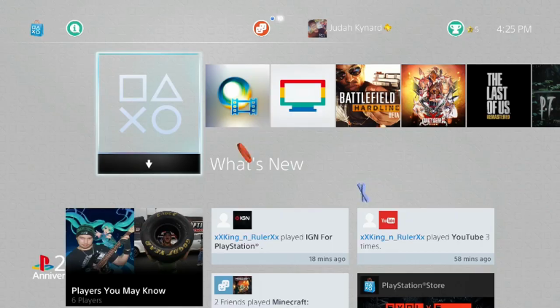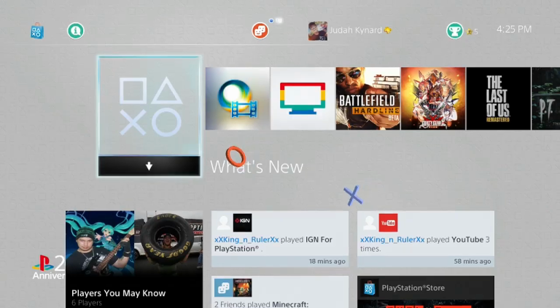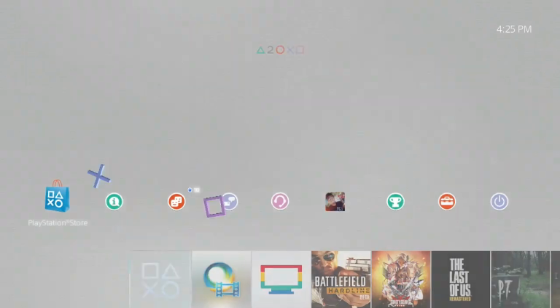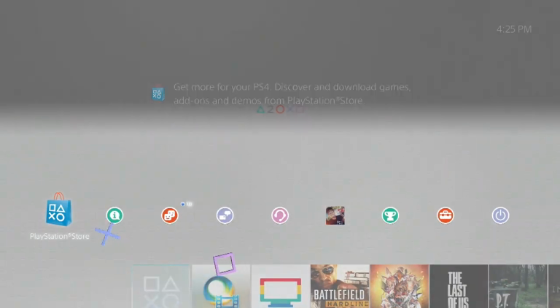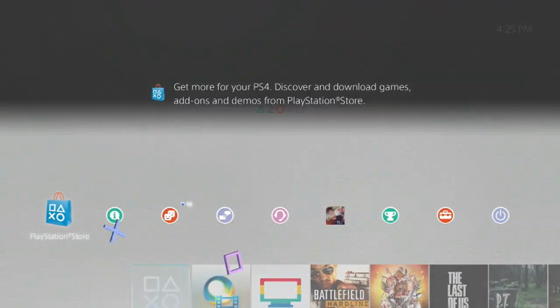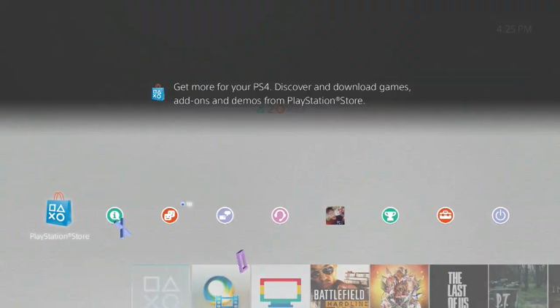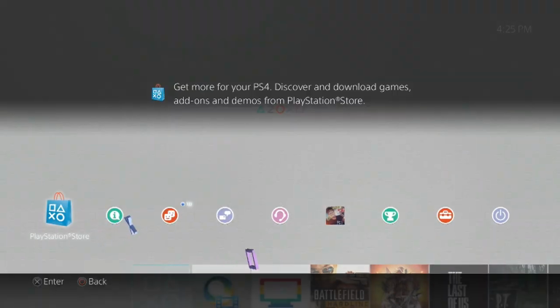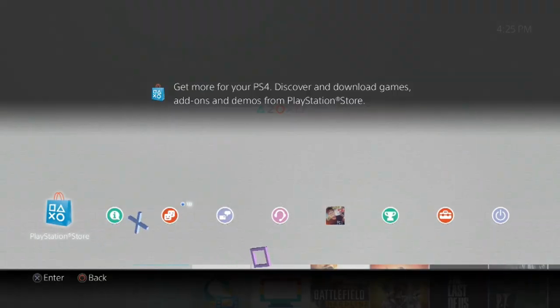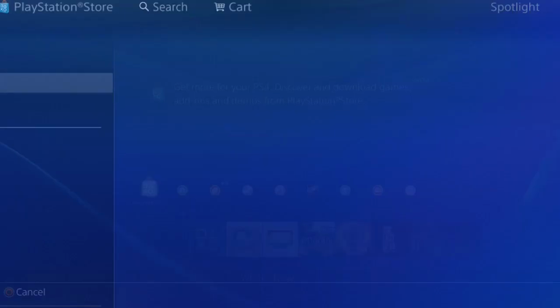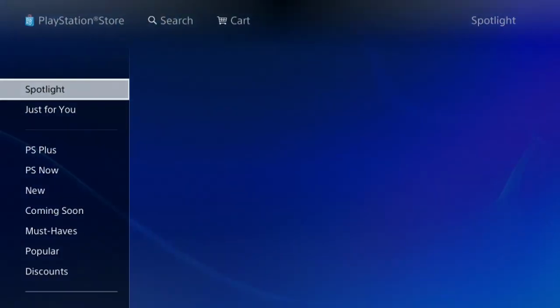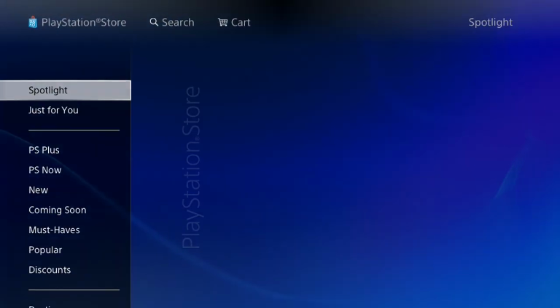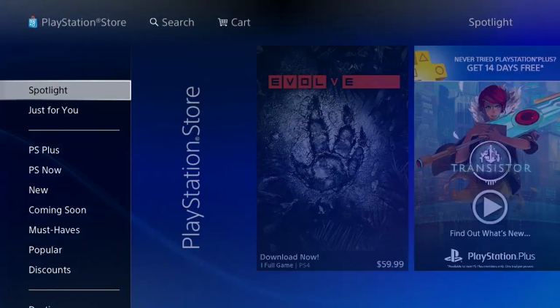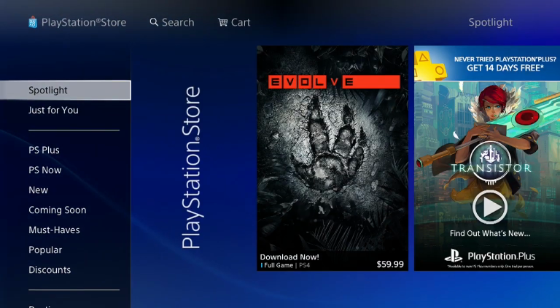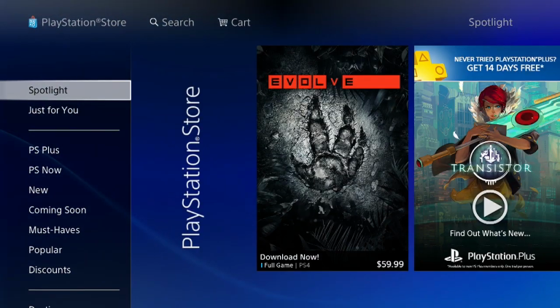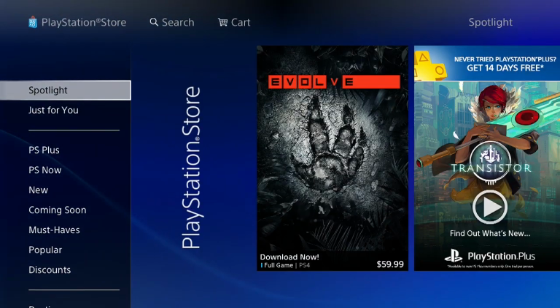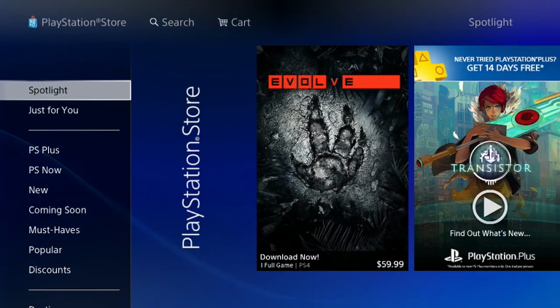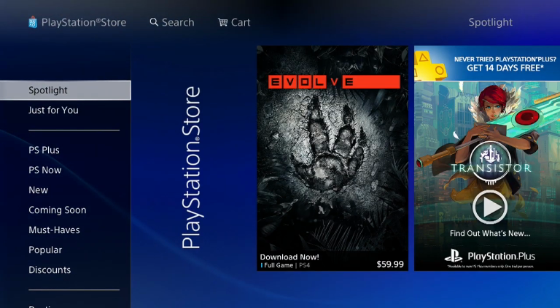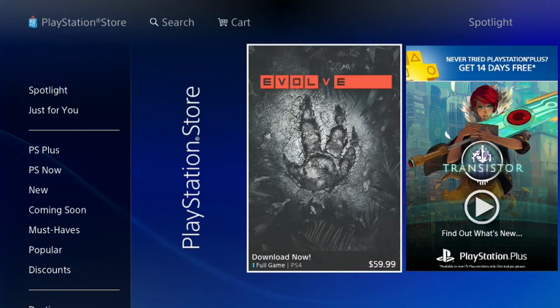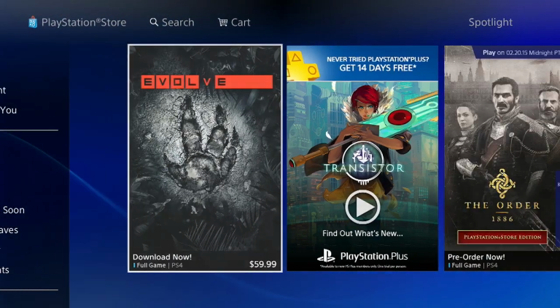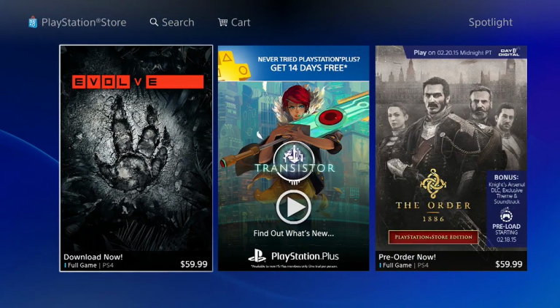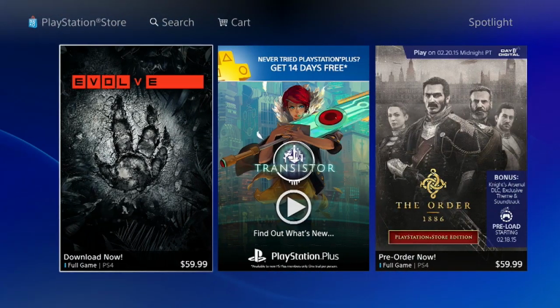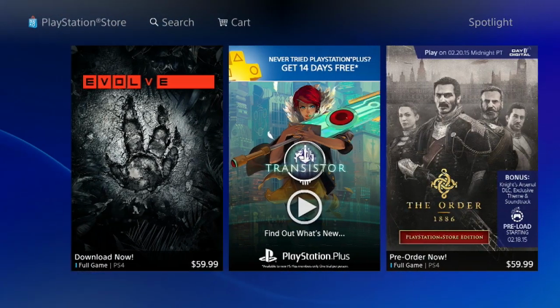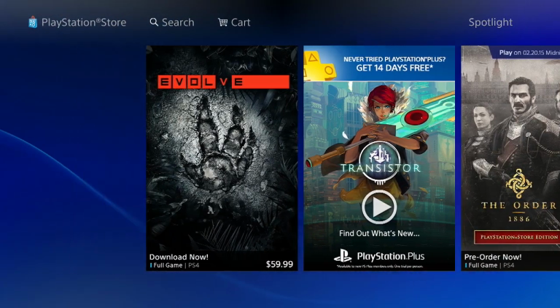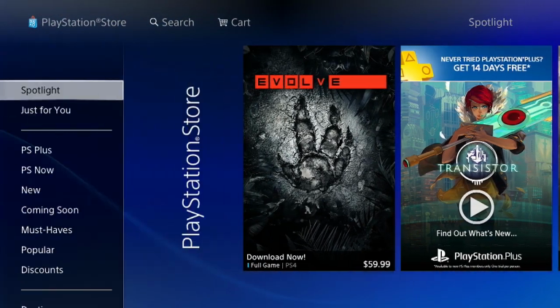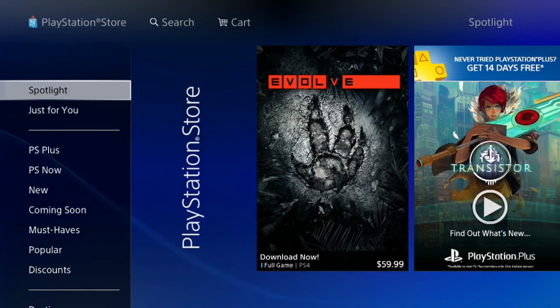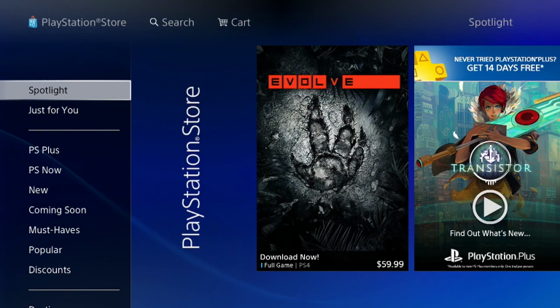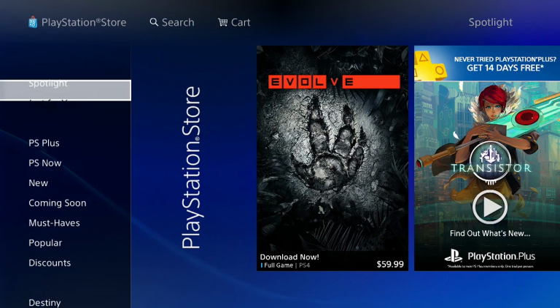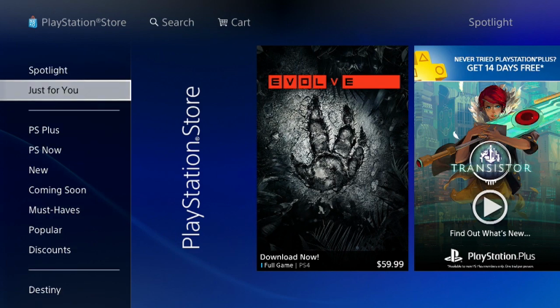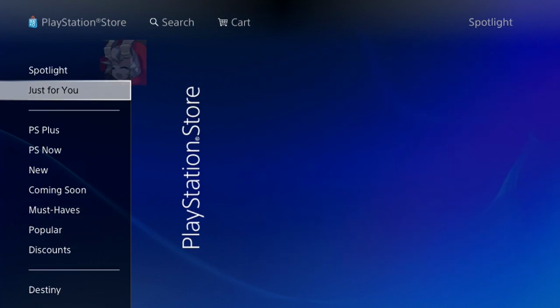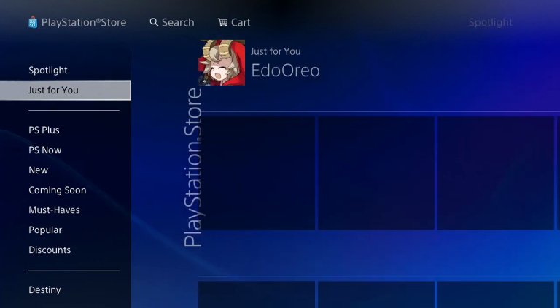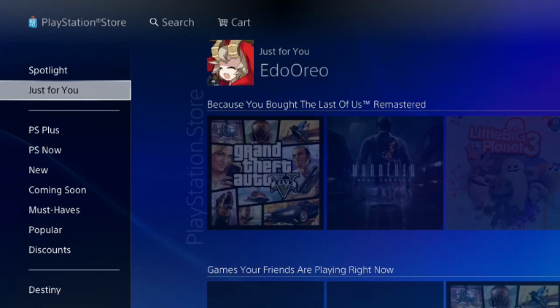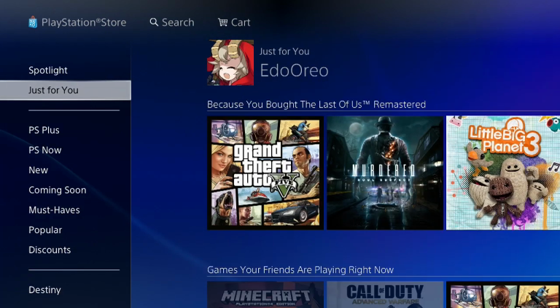Yo, what is up guys? It's Oreo. Now a lot of you guys are wondering, you know, where is the Dragon Ball Xenoverse pre-order on my store?